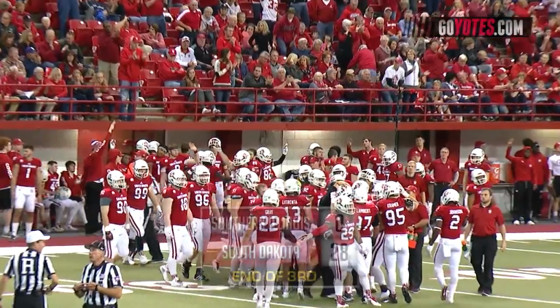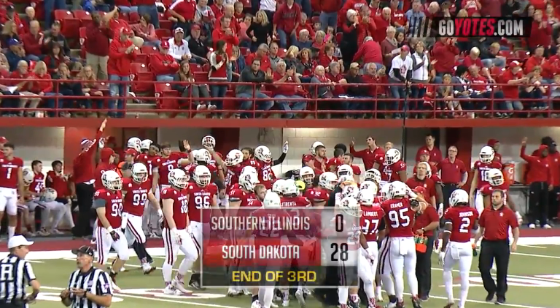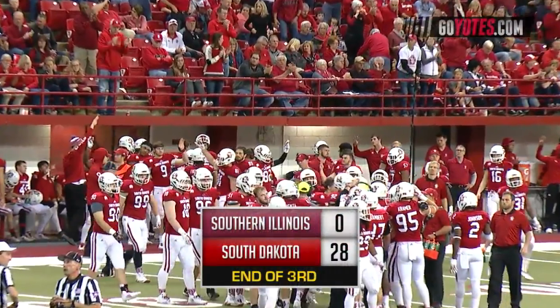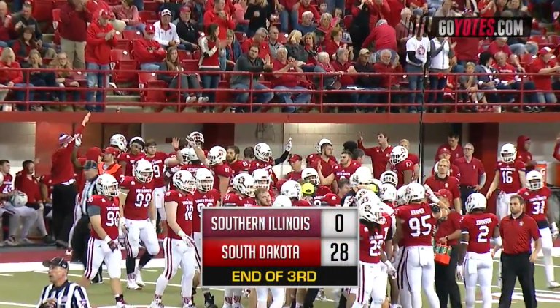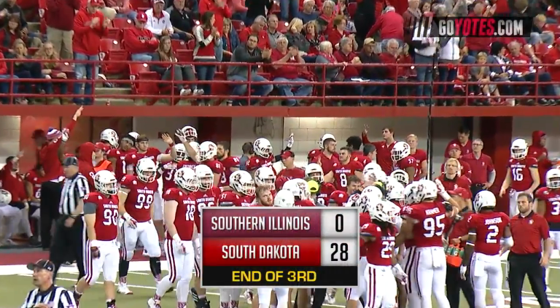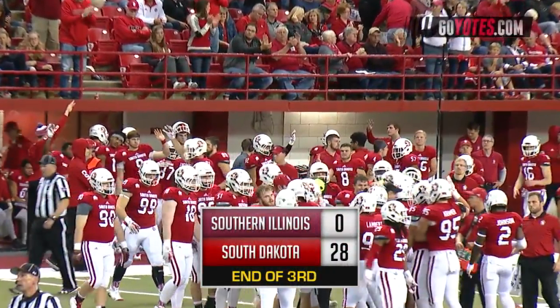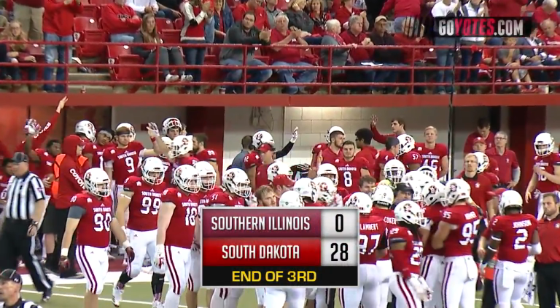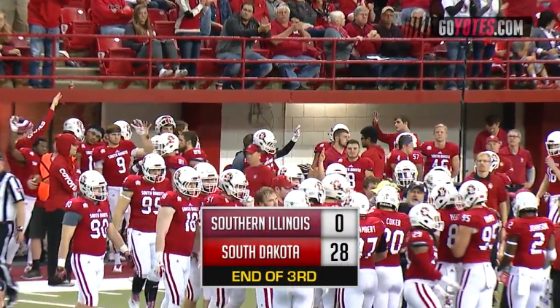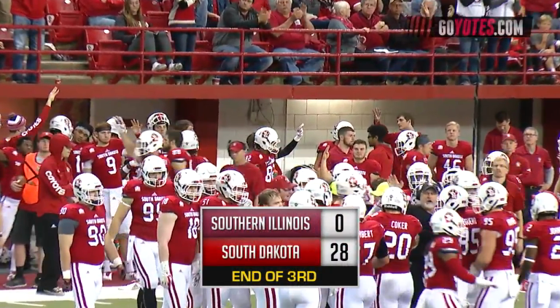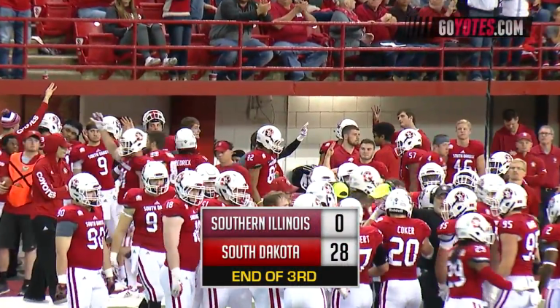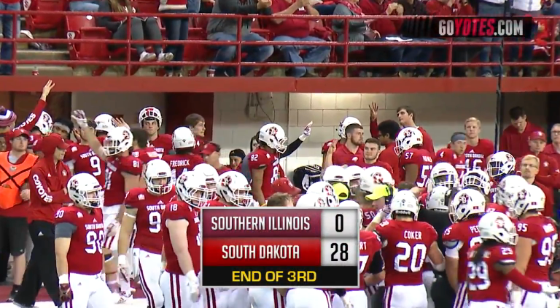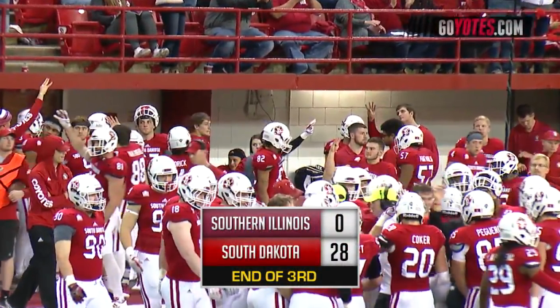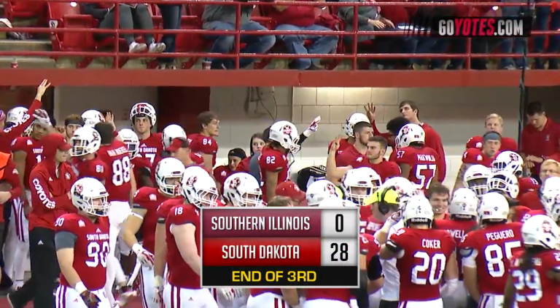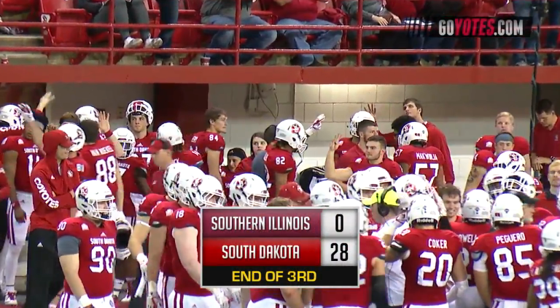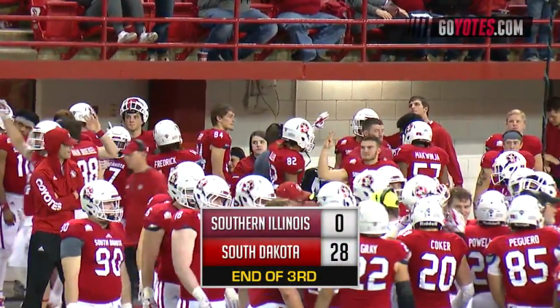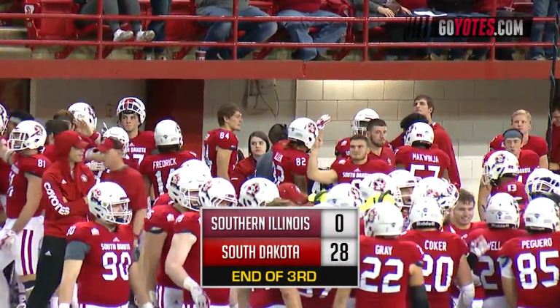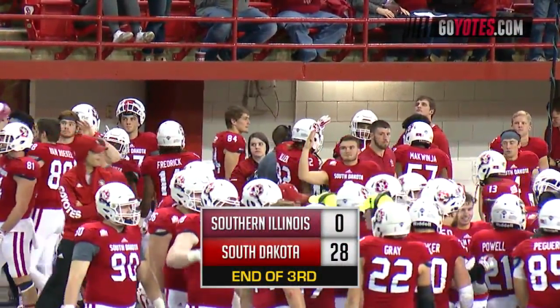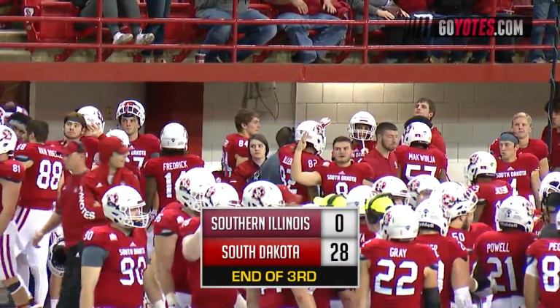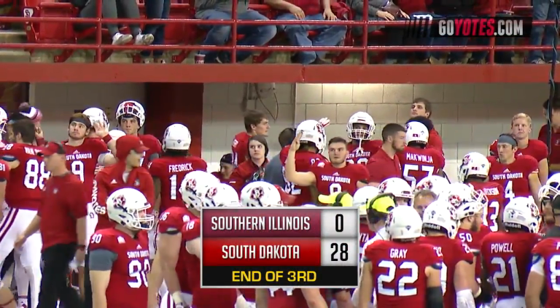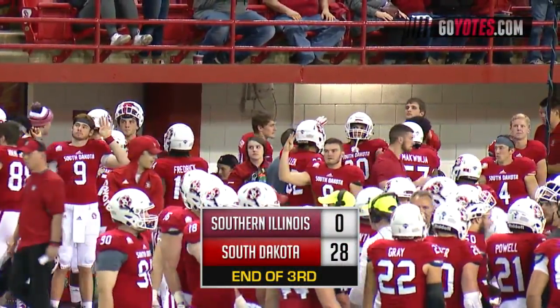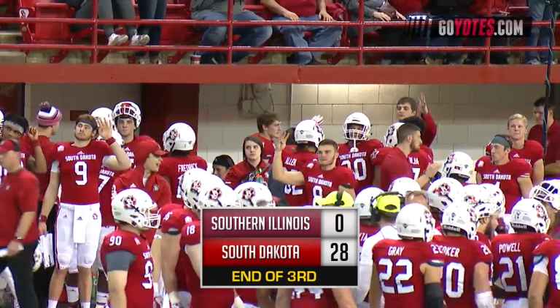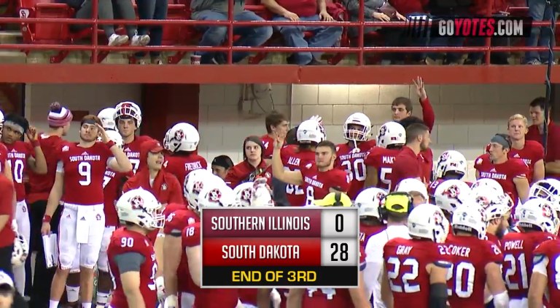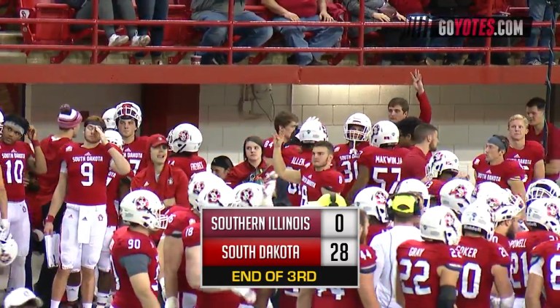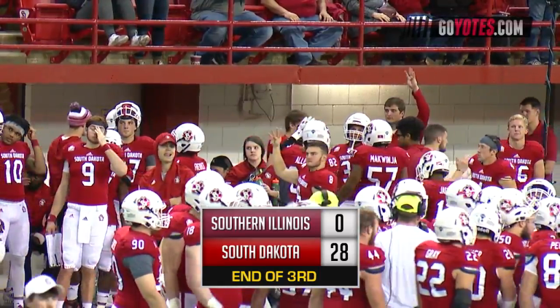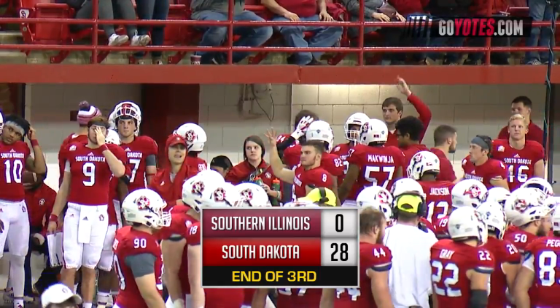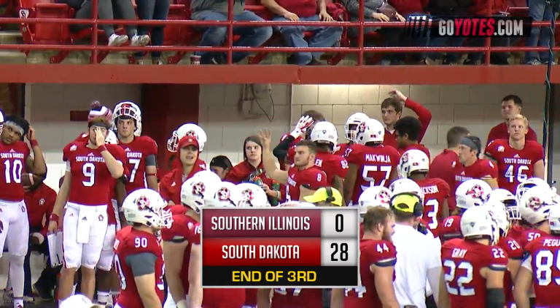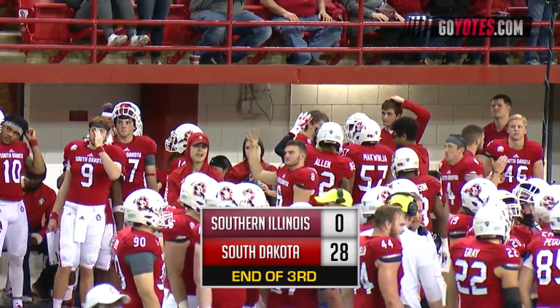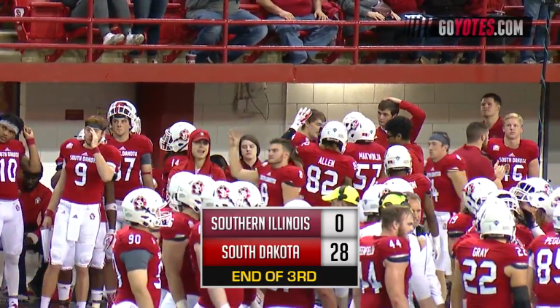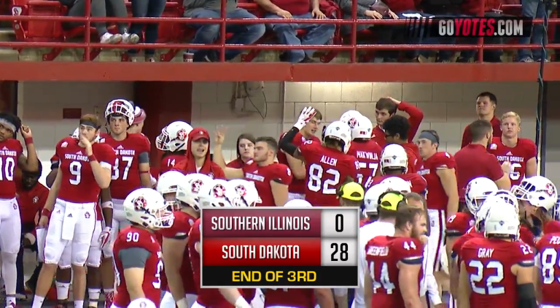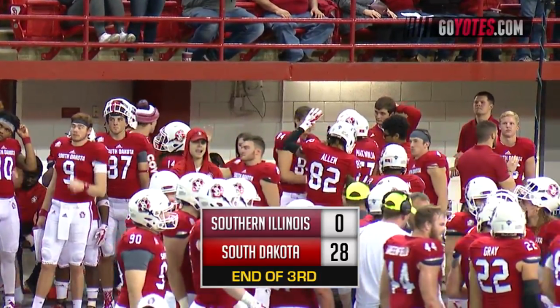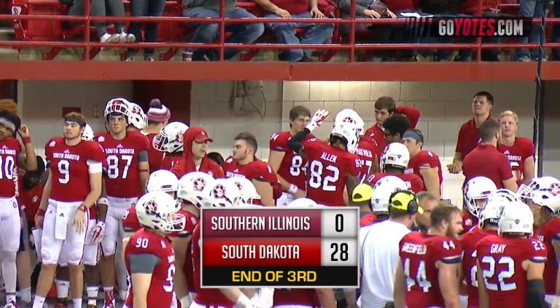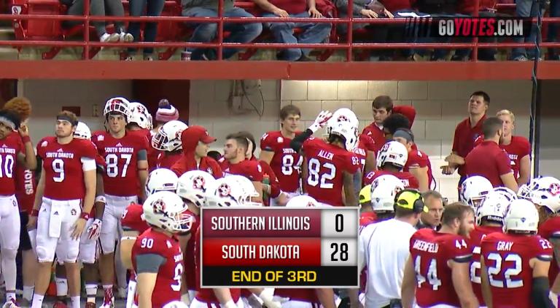28-0 South Dakota in Valley Football over Southern Illinois after three quarters.